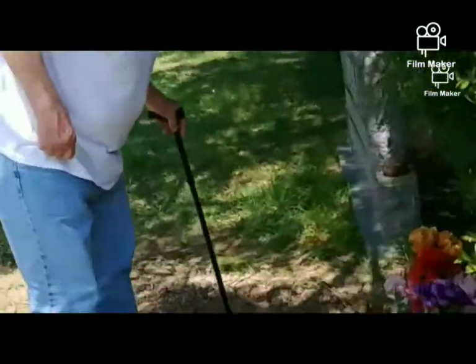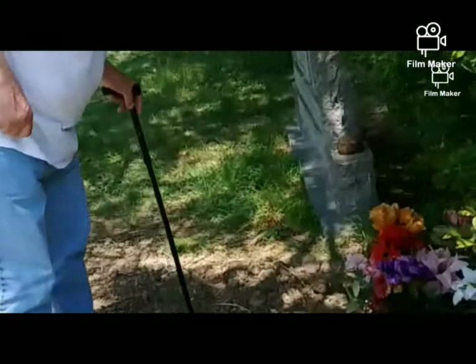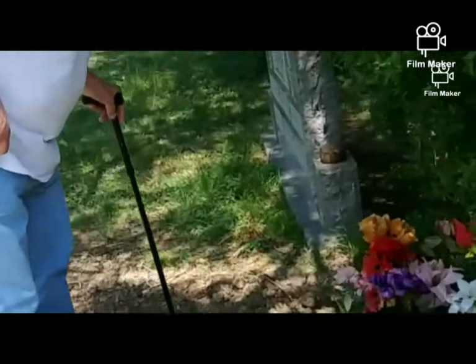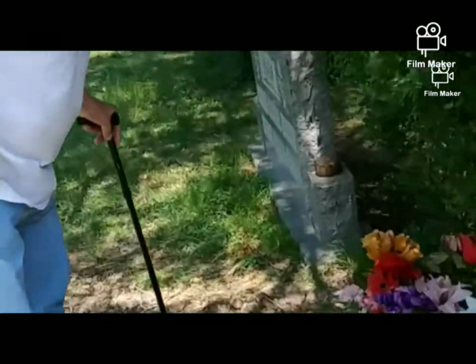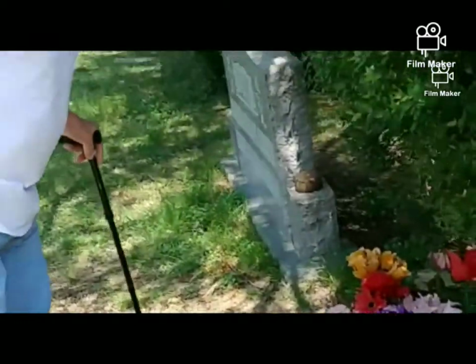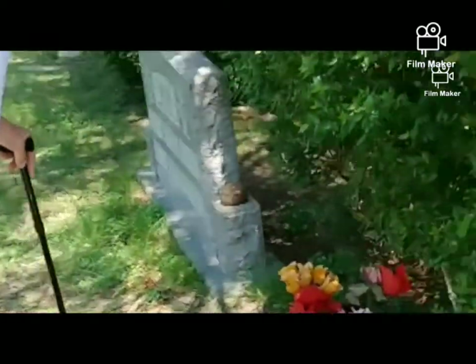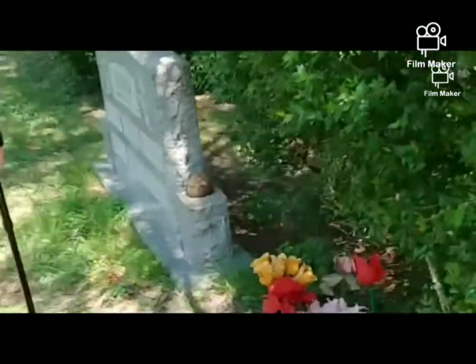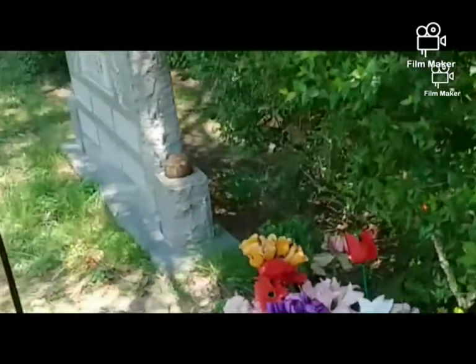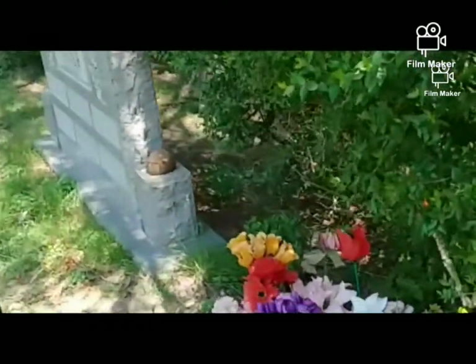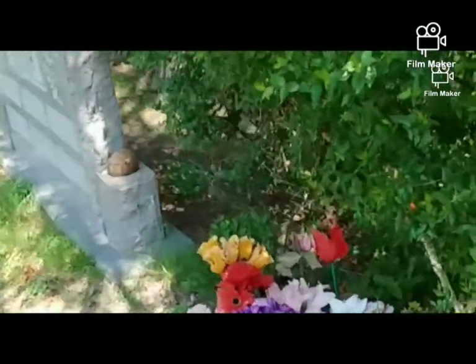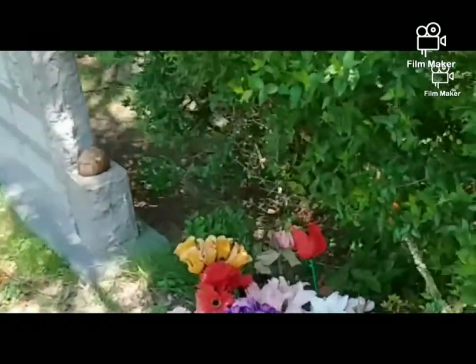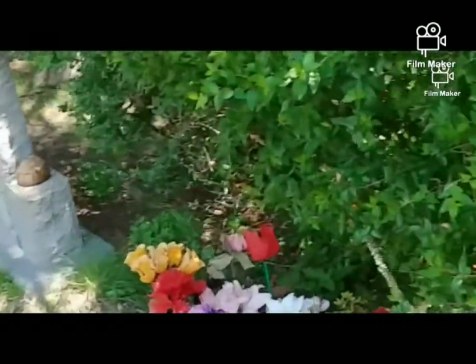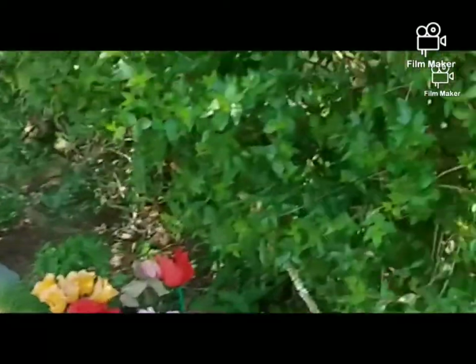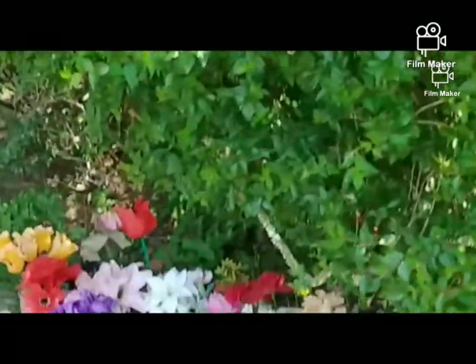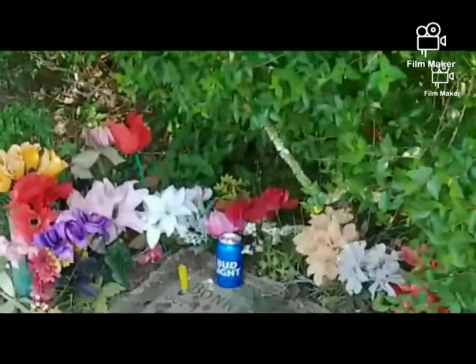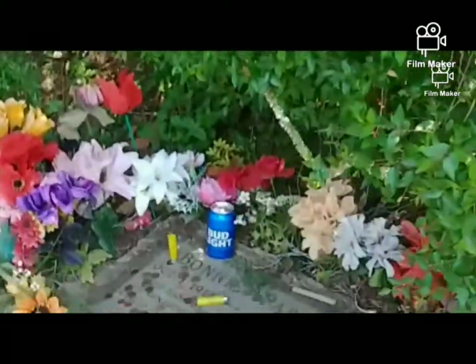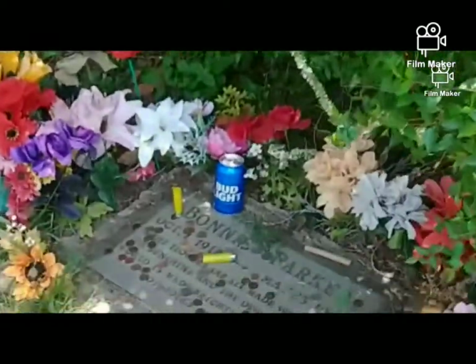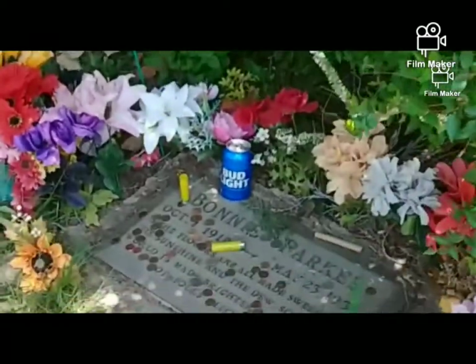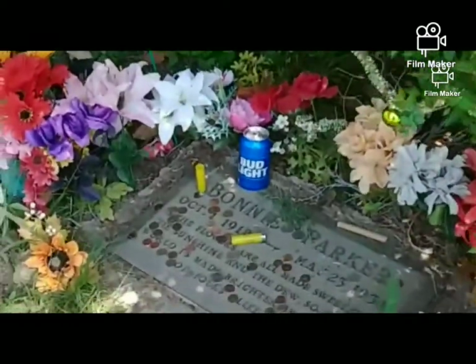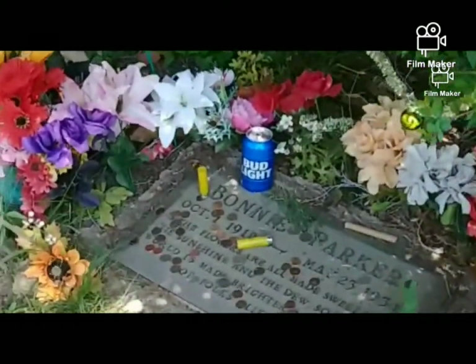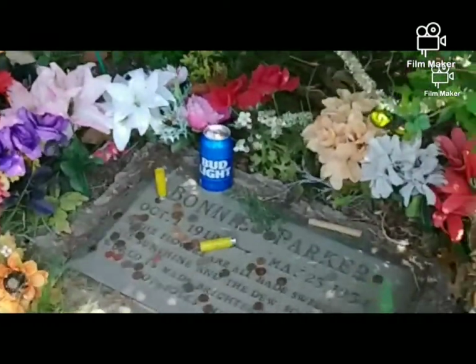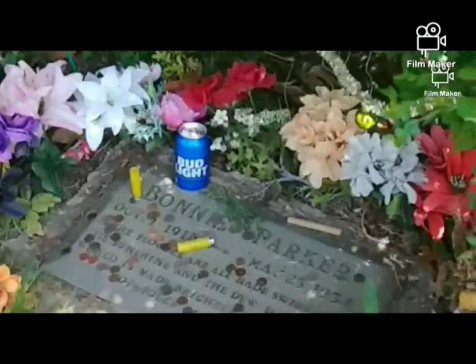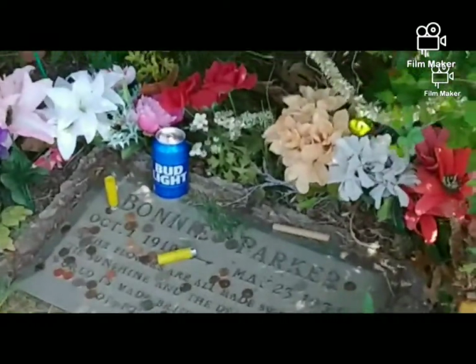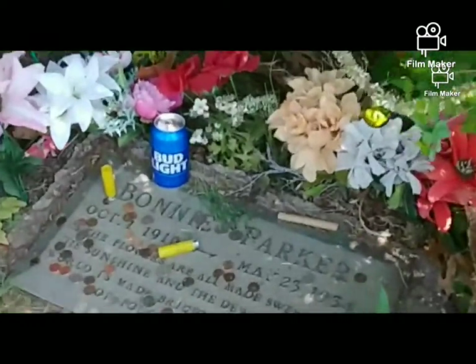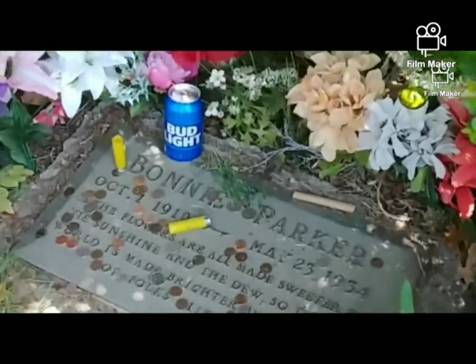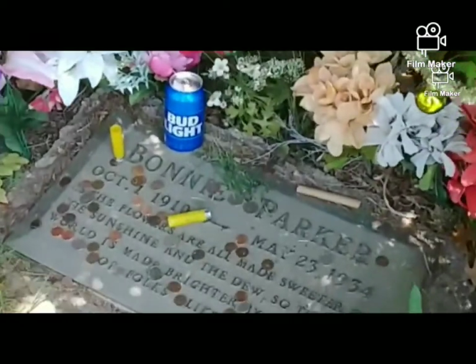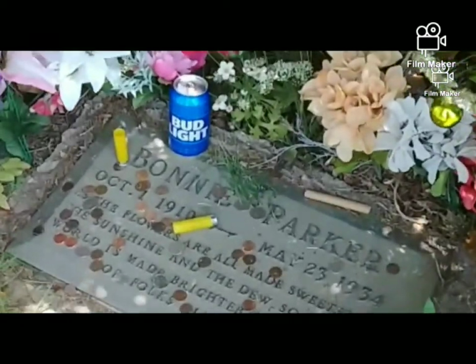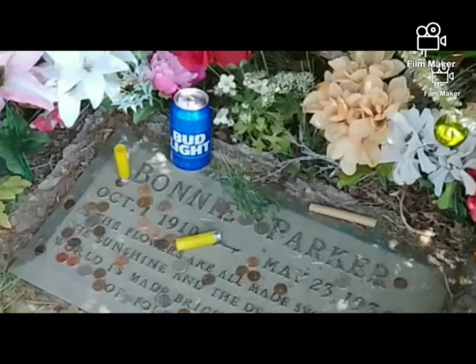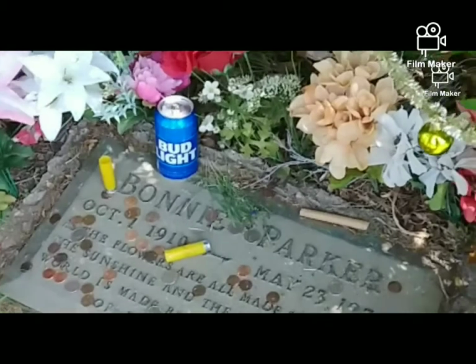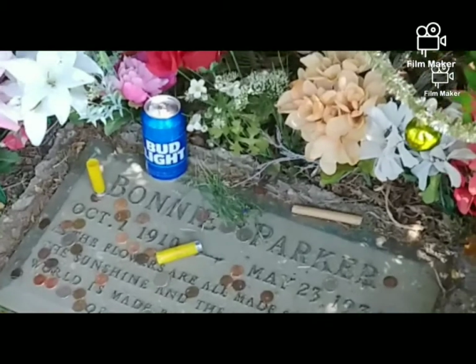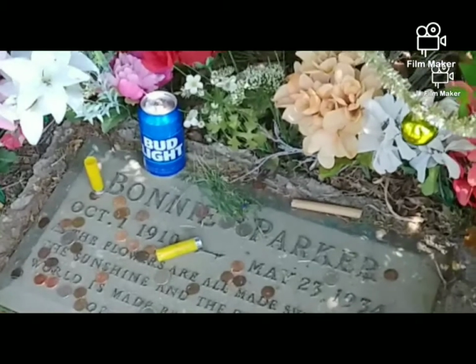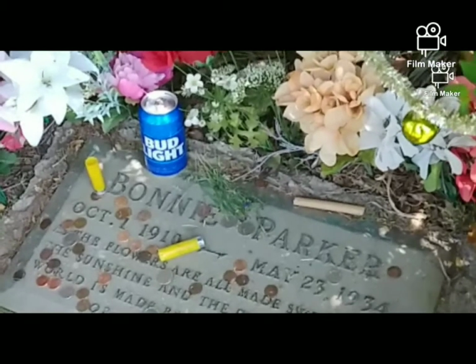Just wanted to let y'all see it. There's Bonnie Parker's grave.